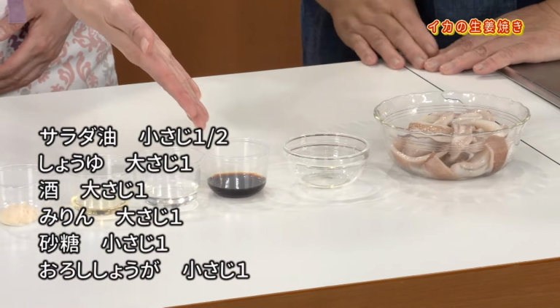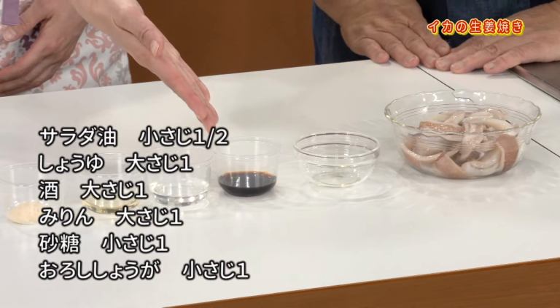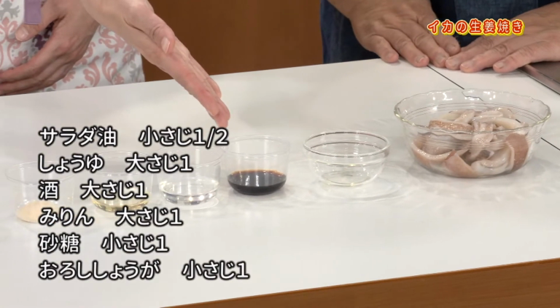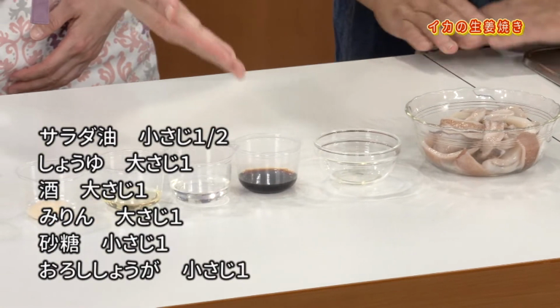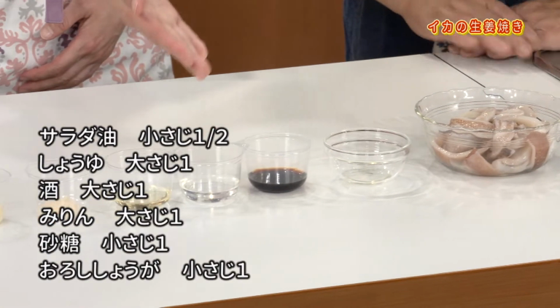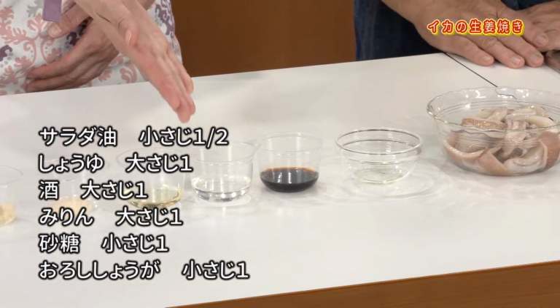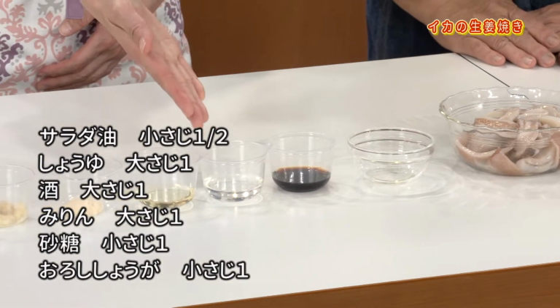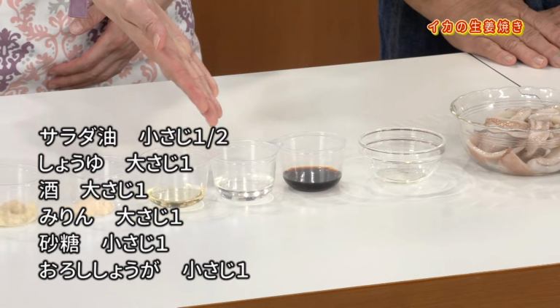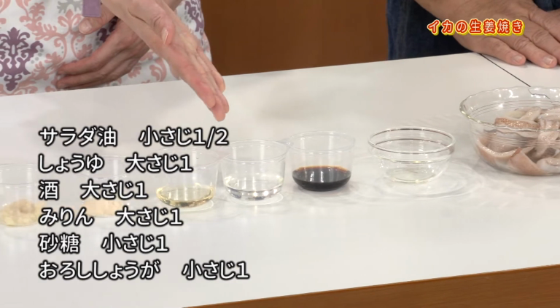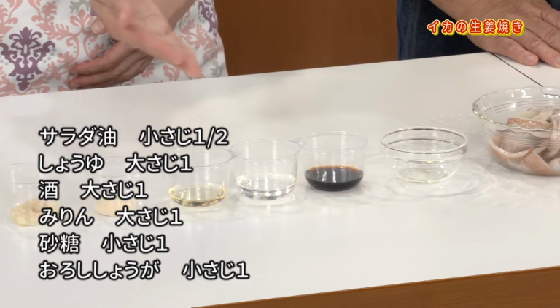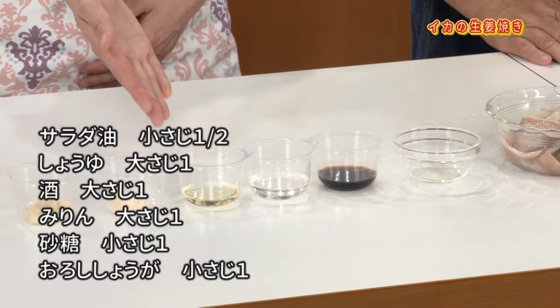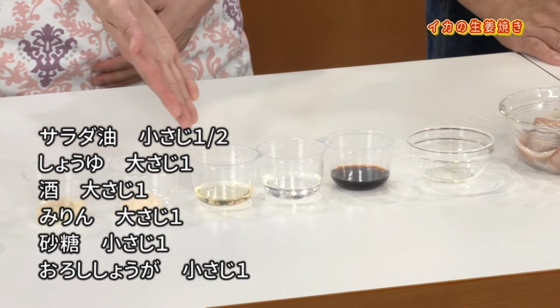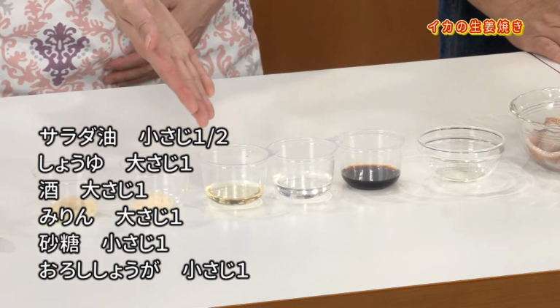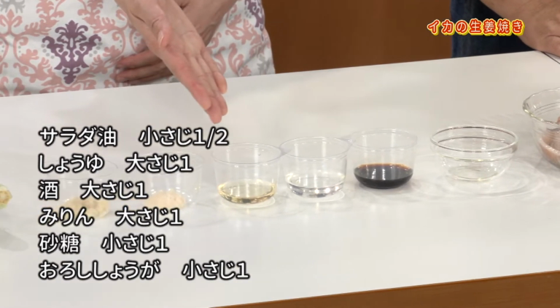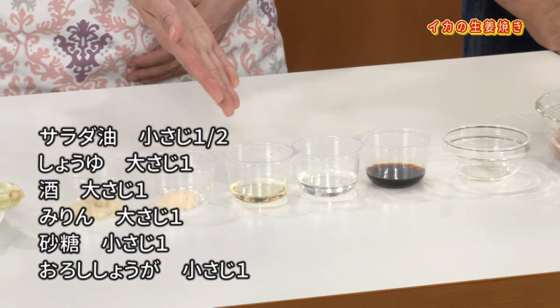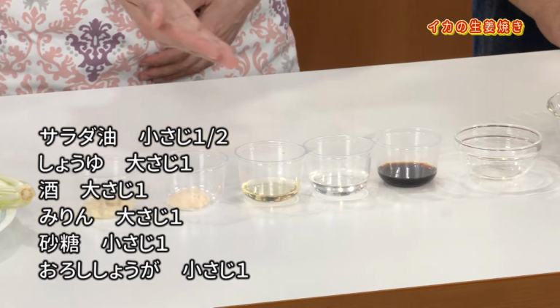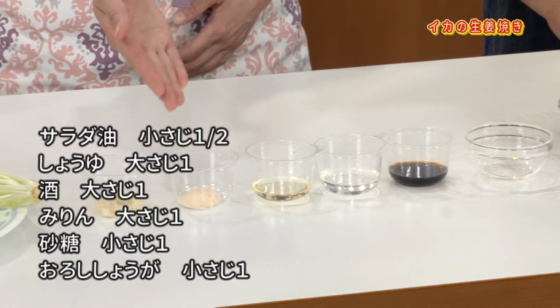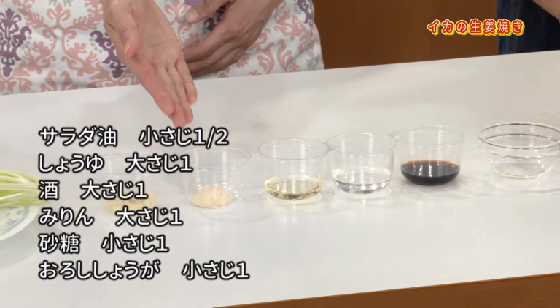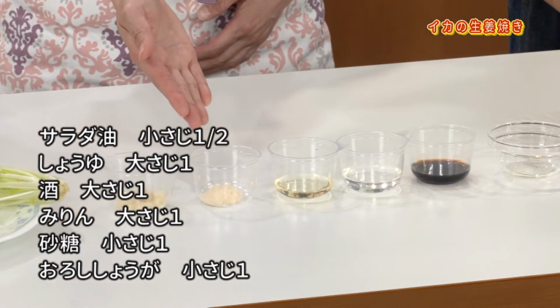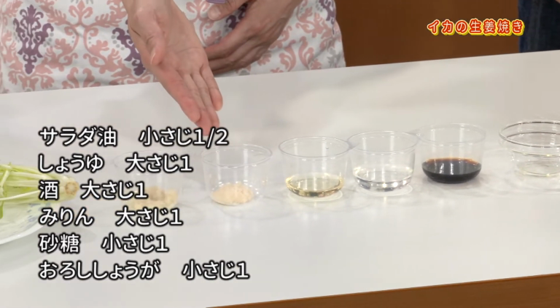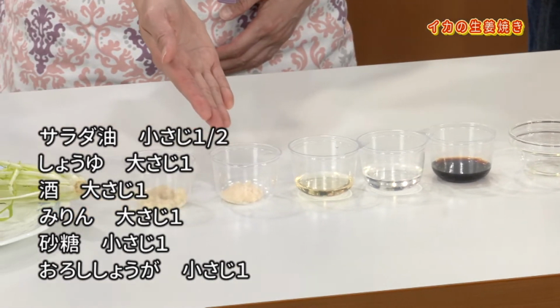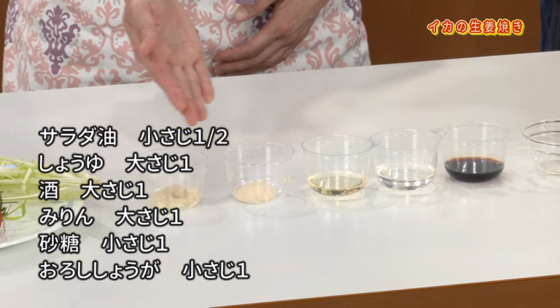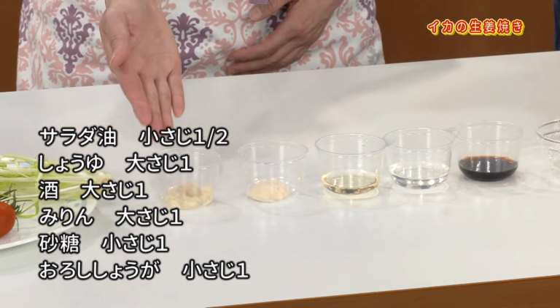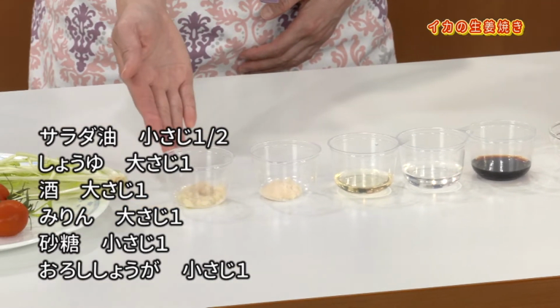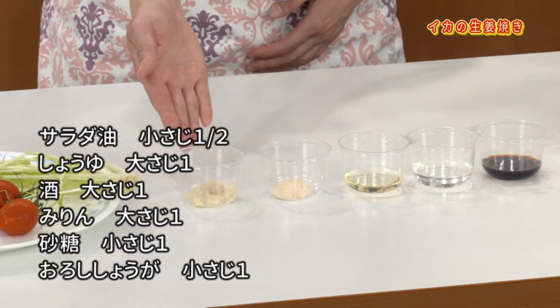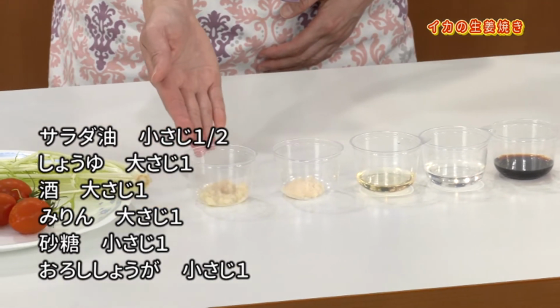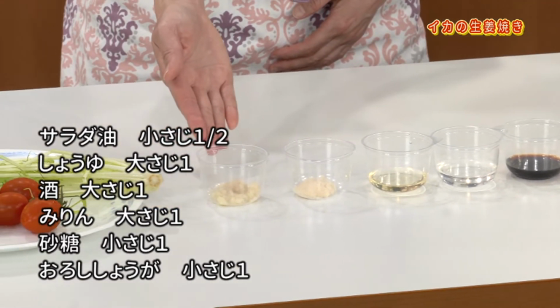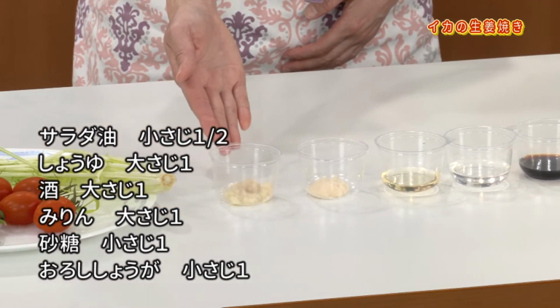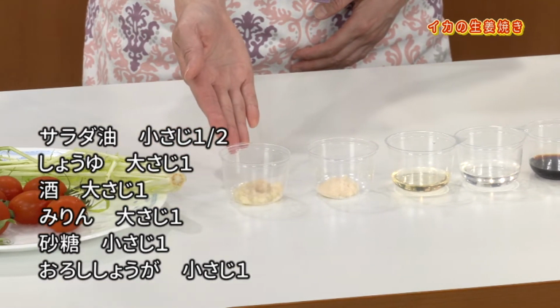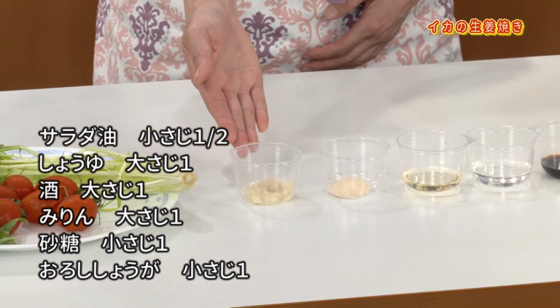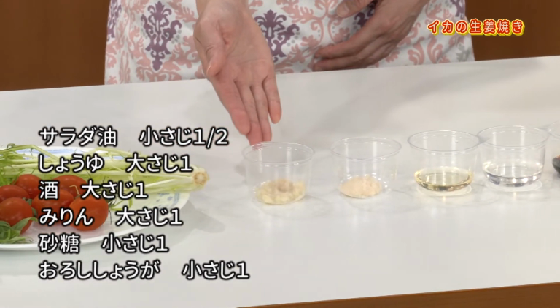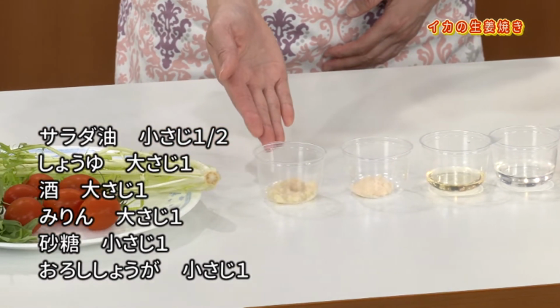材料は市販されているカットされた冷凍のスルメイカとかヤリイカです。調味料はサラダ油、醤油、酒、みりん、砂糖、おろし生姜をご用意ください。